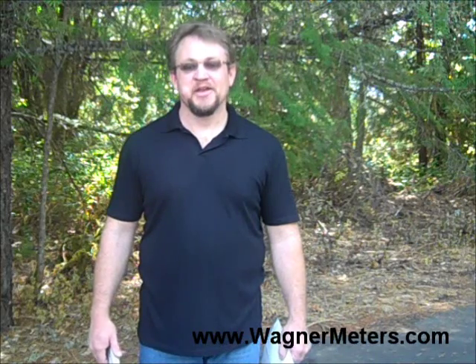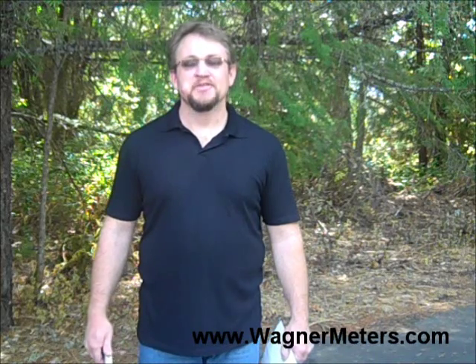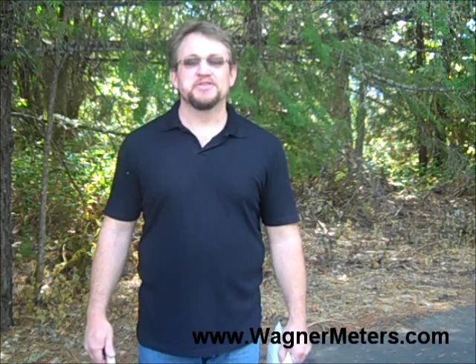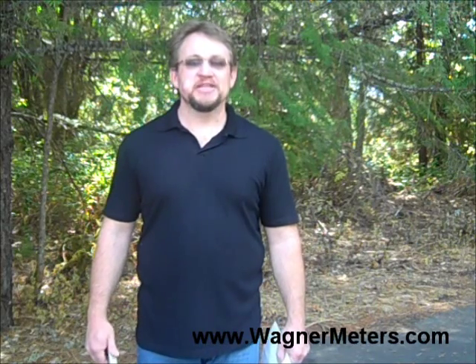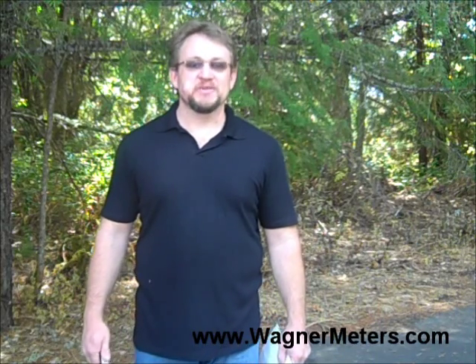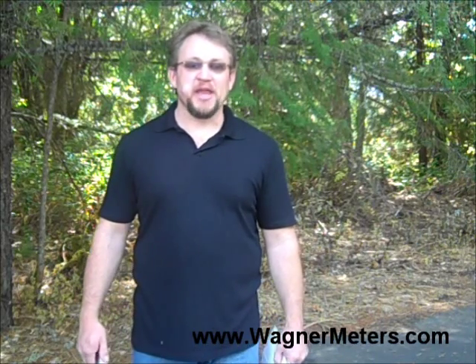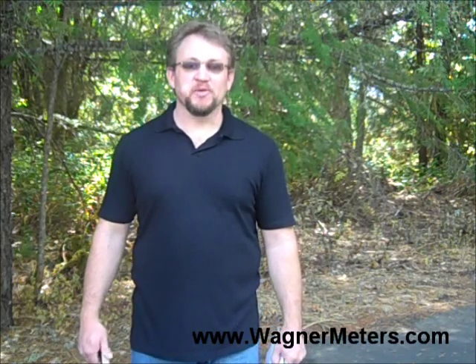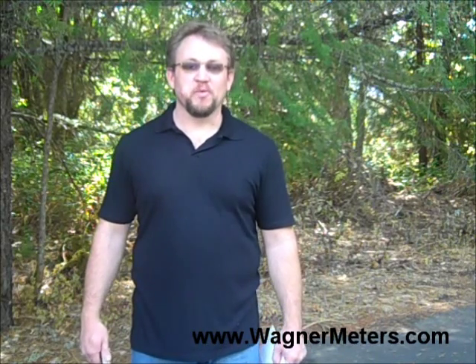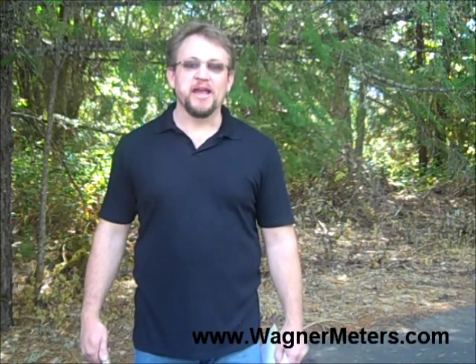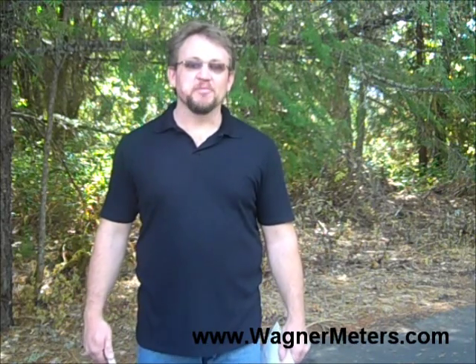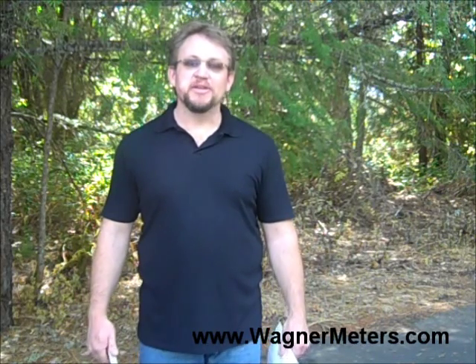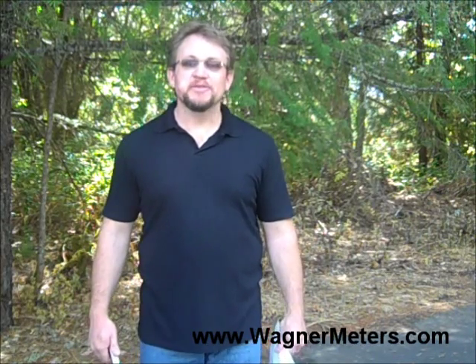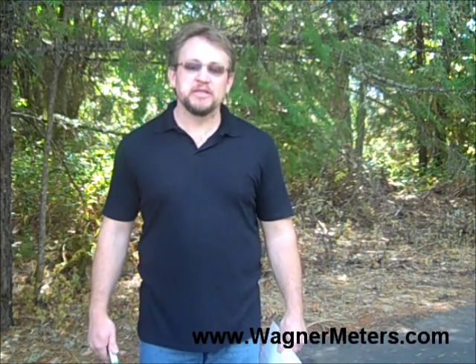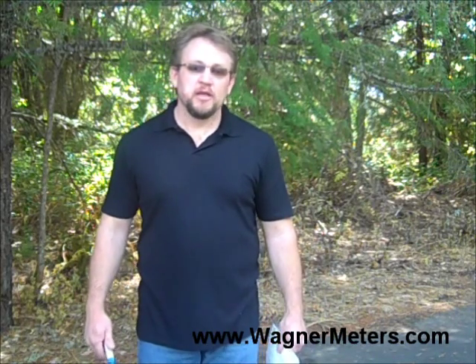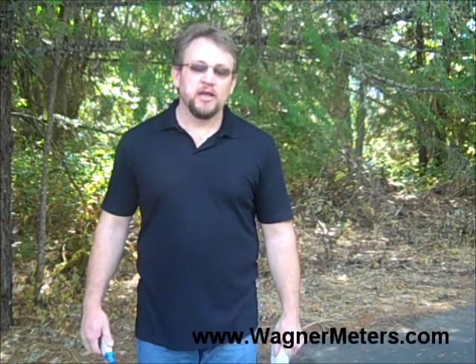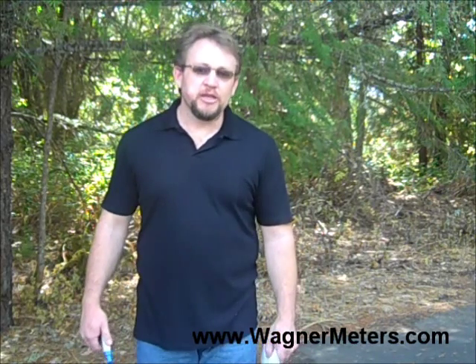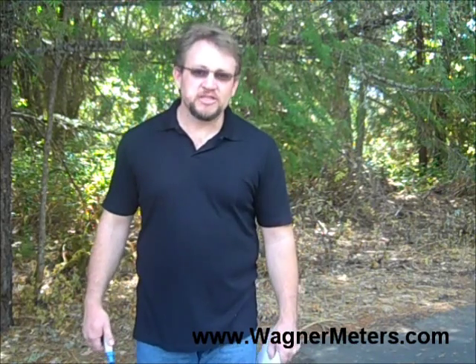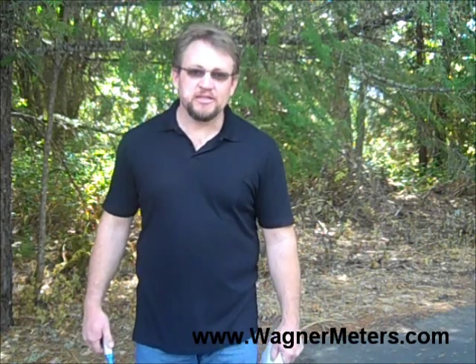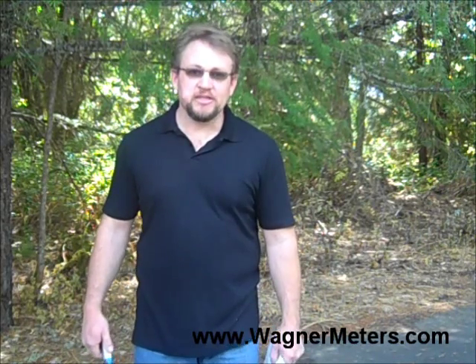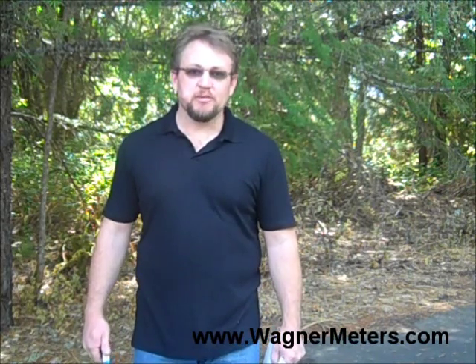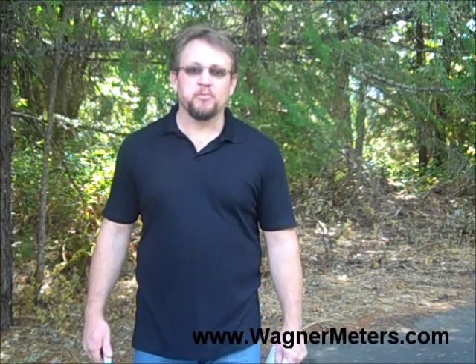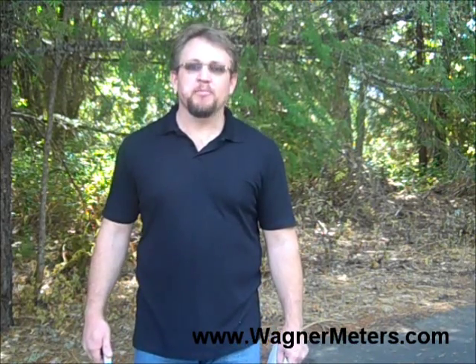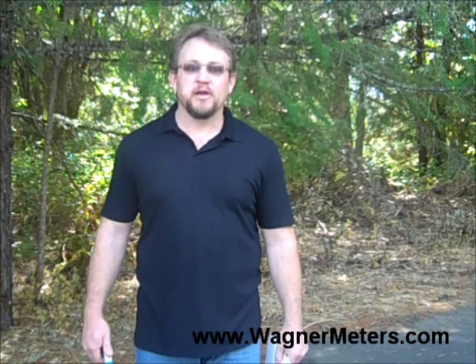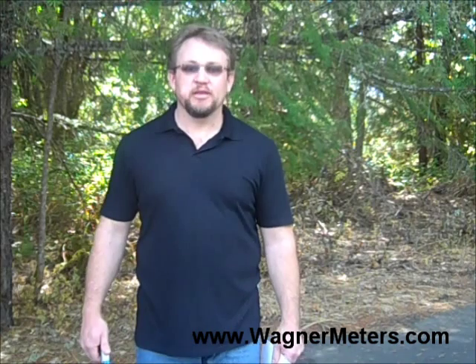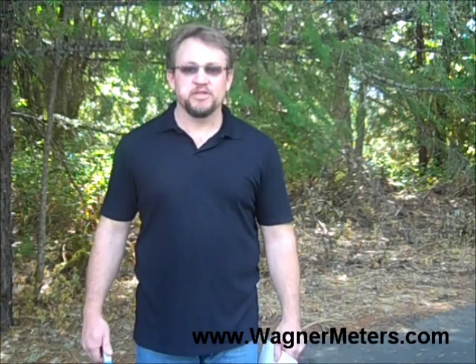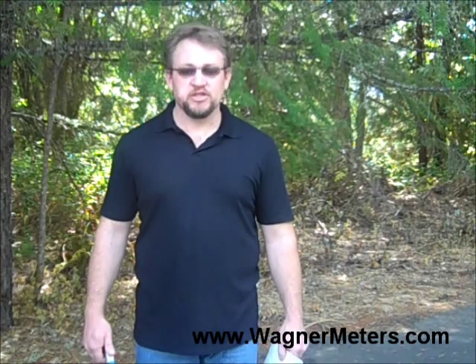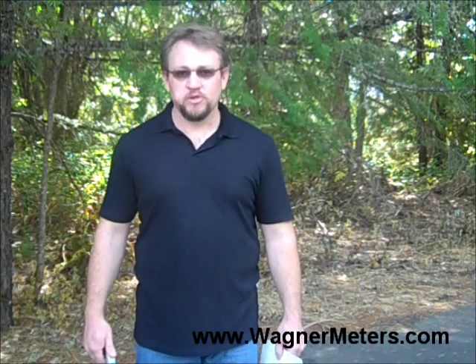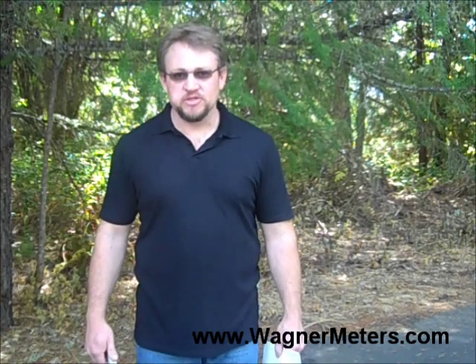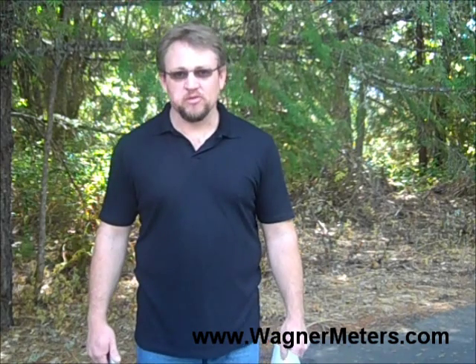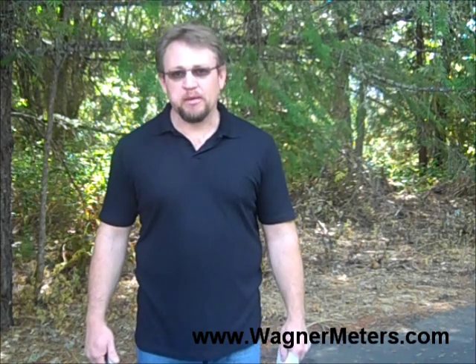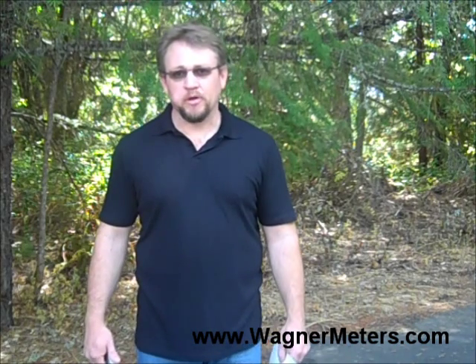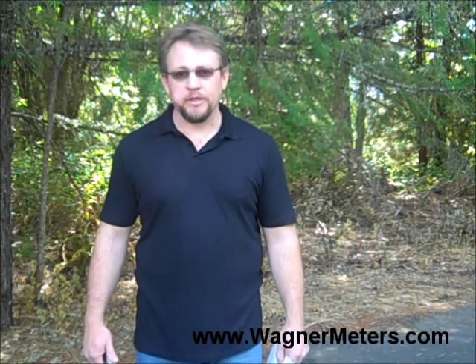This is Jason Spangler with Wagner Meters, here to talk to you today about proper documentation when using the Rapid RH.